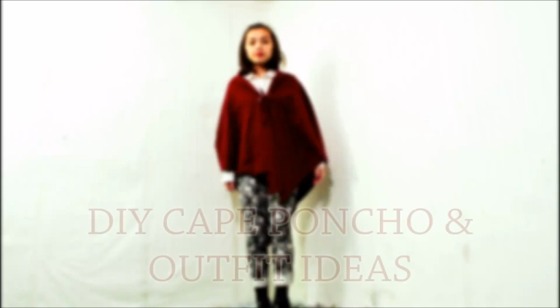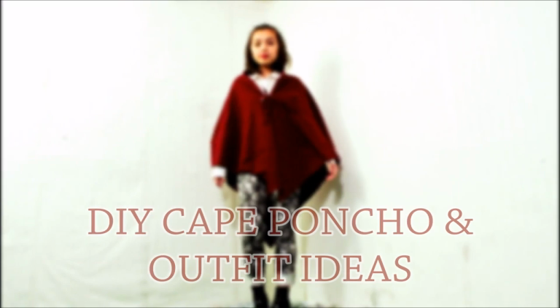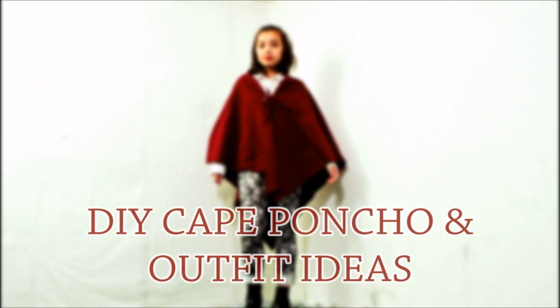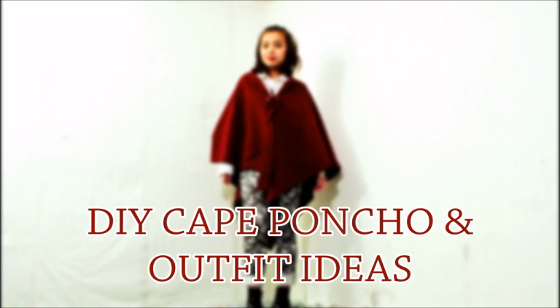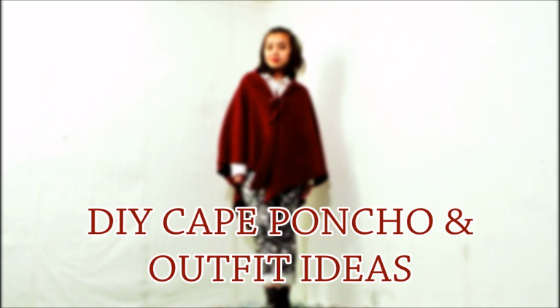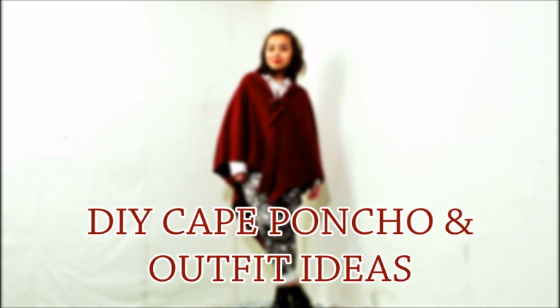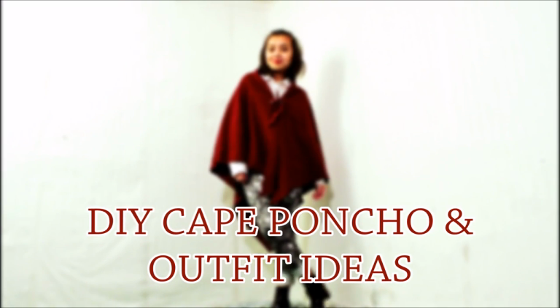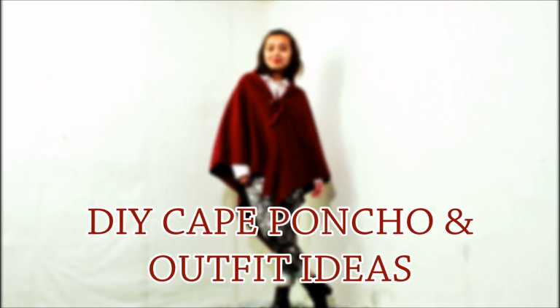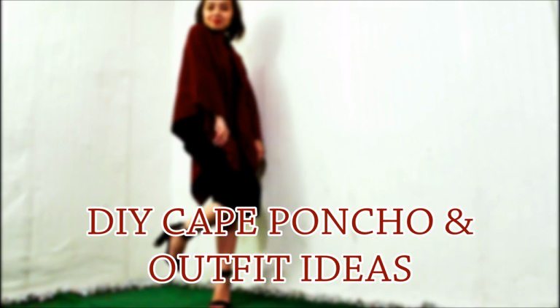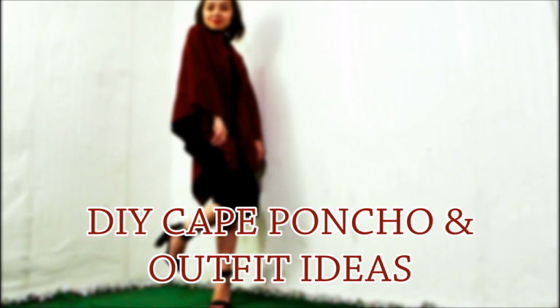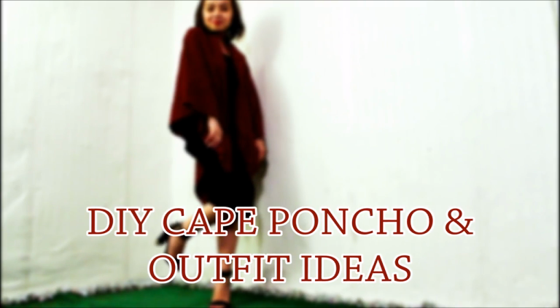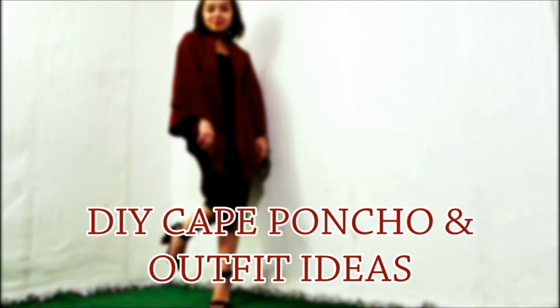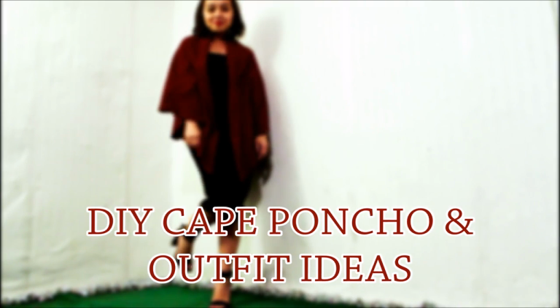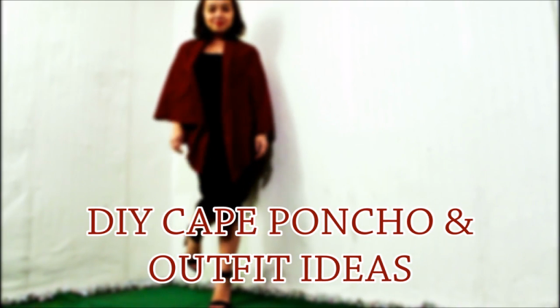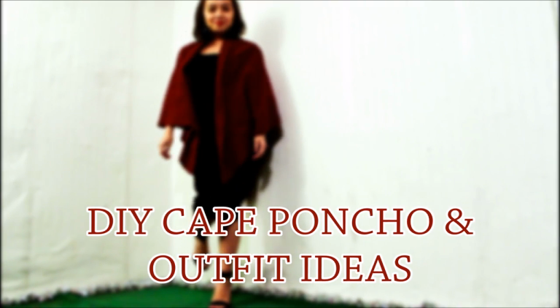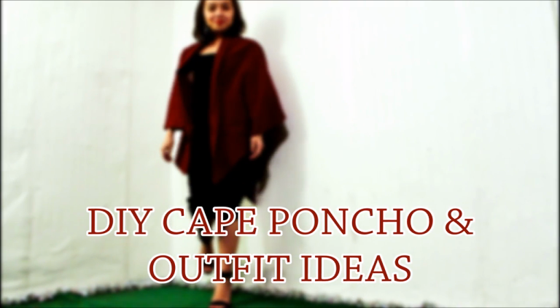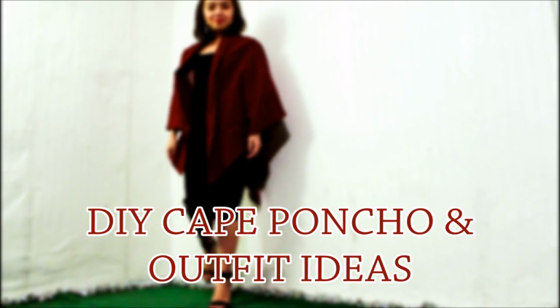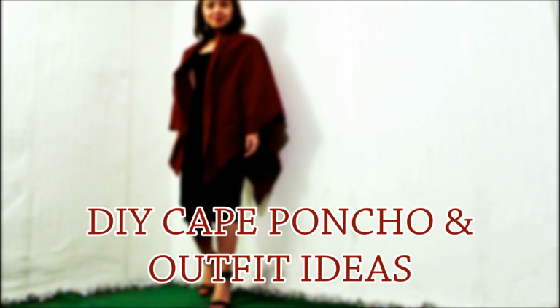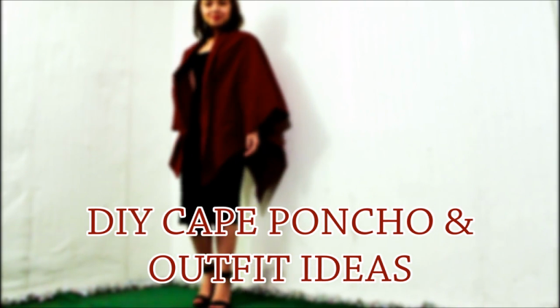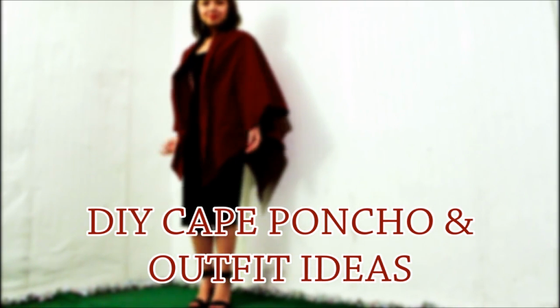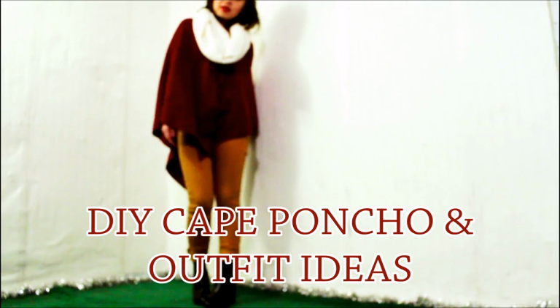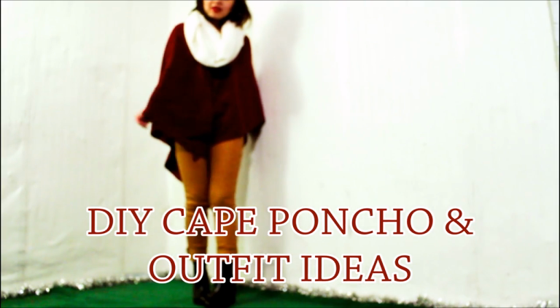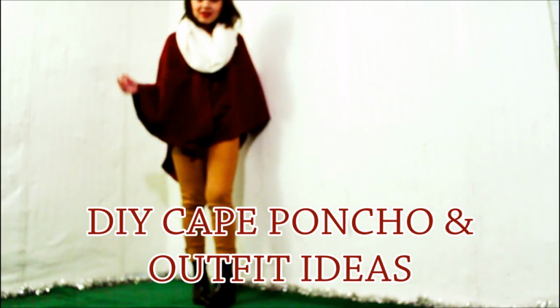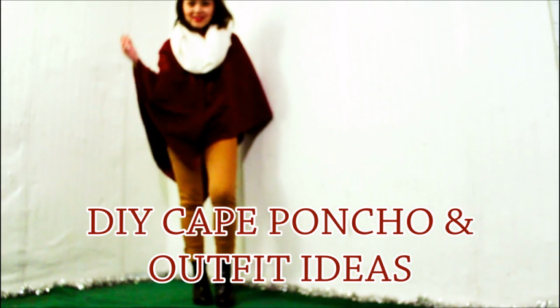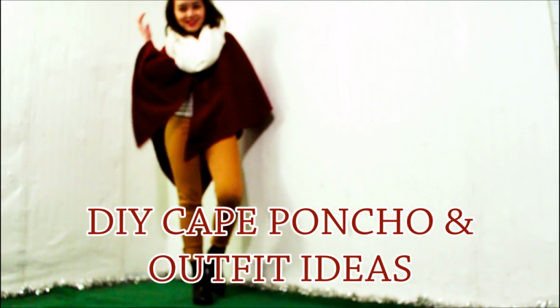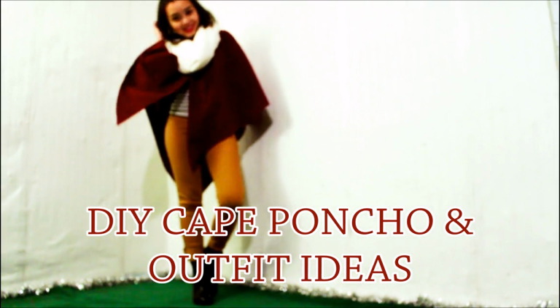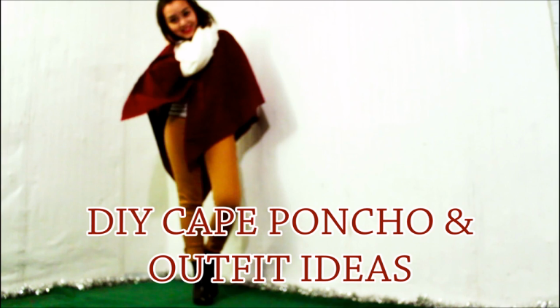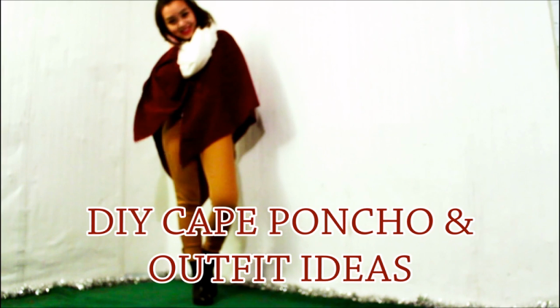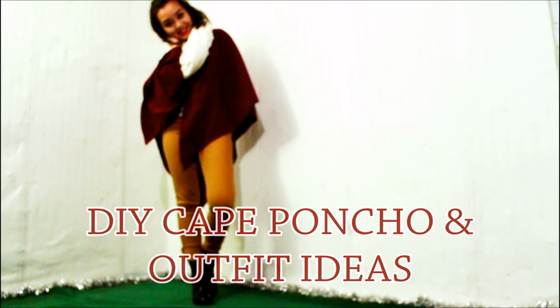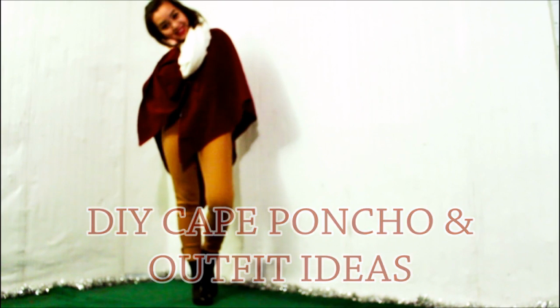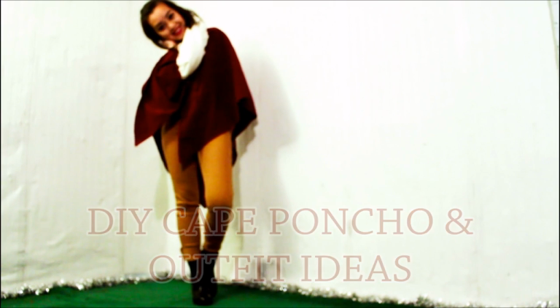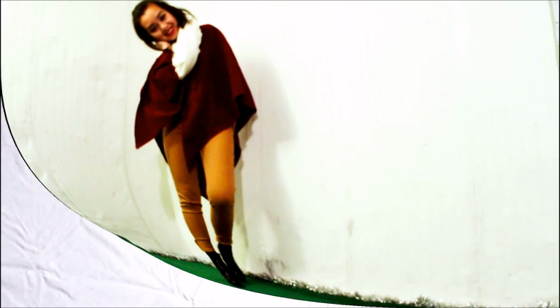Hi everyone! For this video I will be showing you how I made this super simple poncho and some outfit ideas.